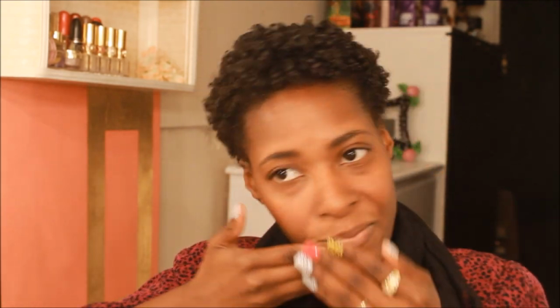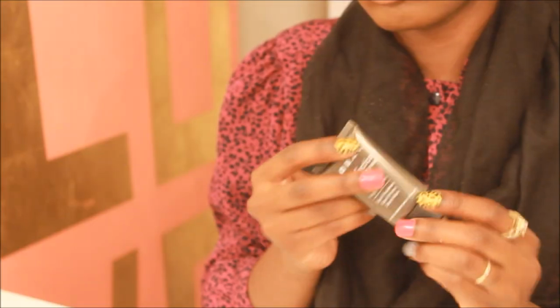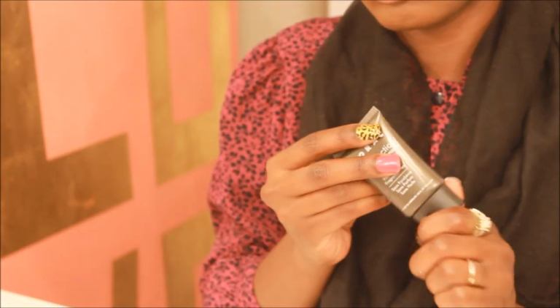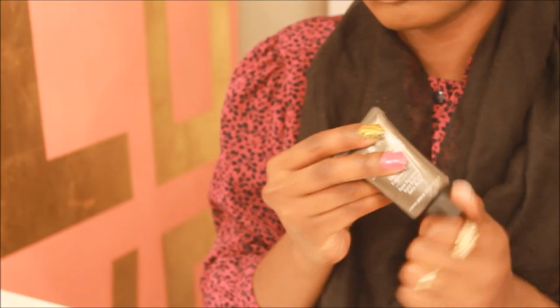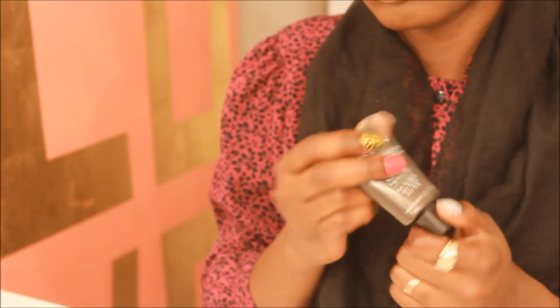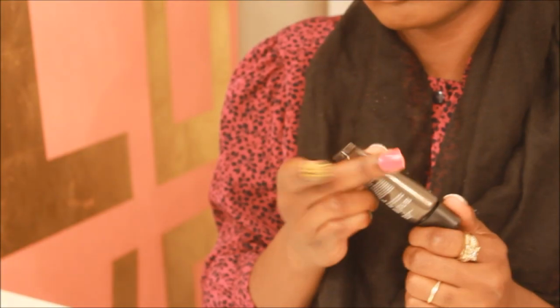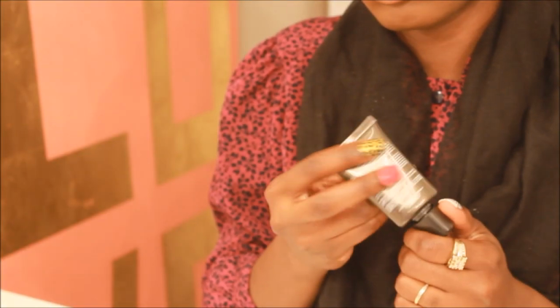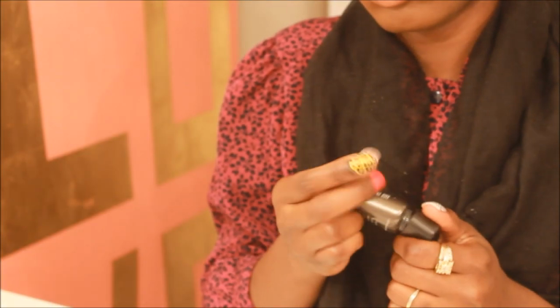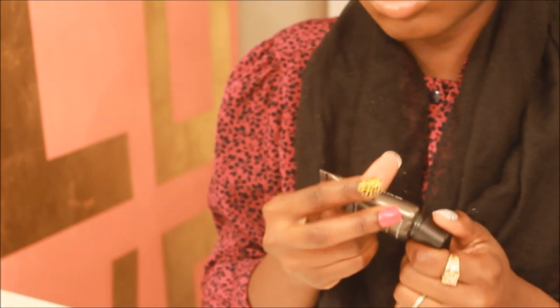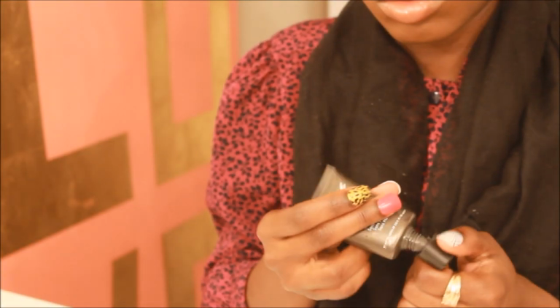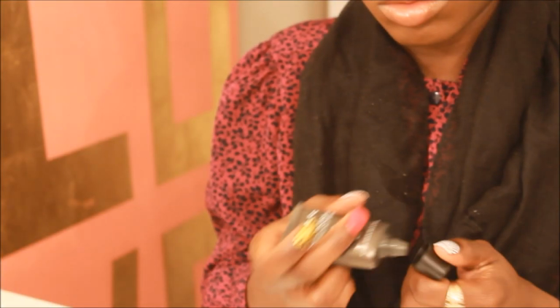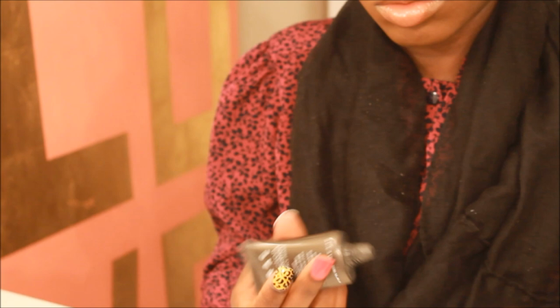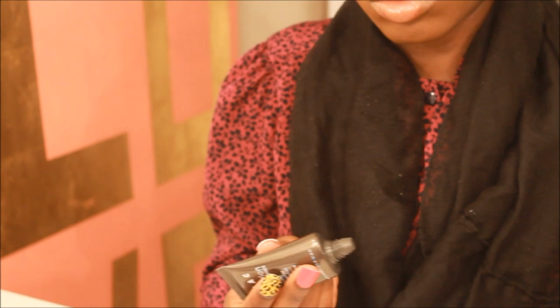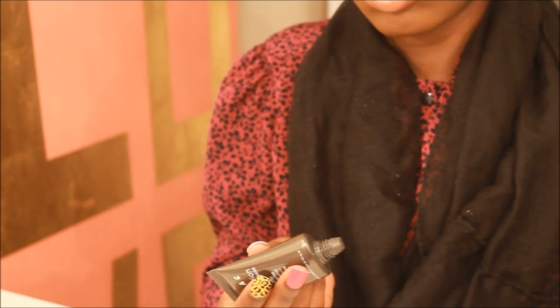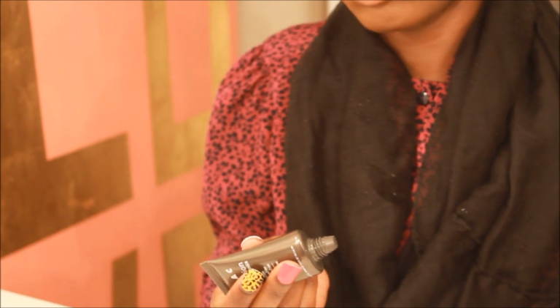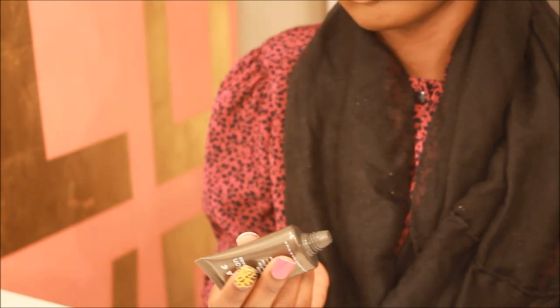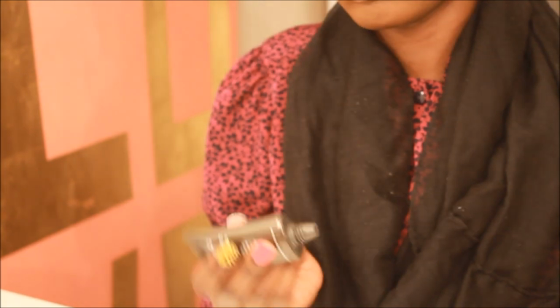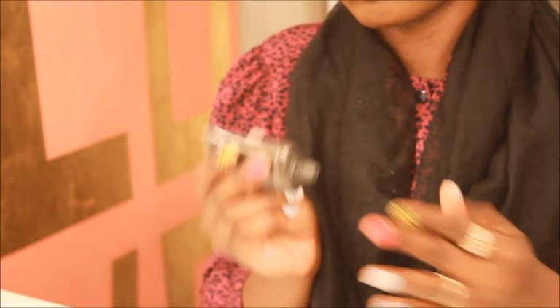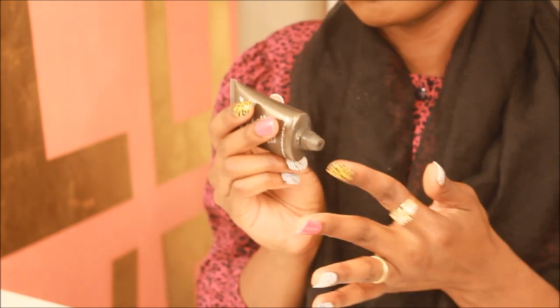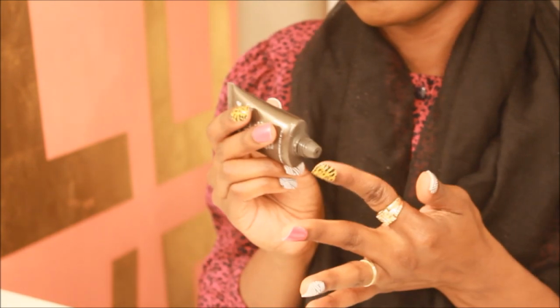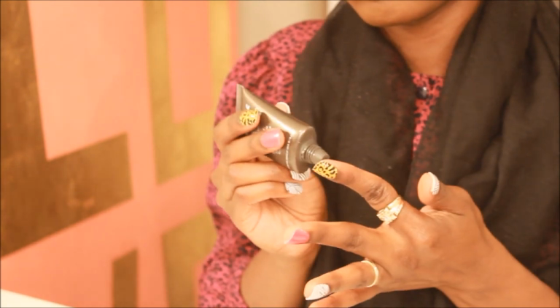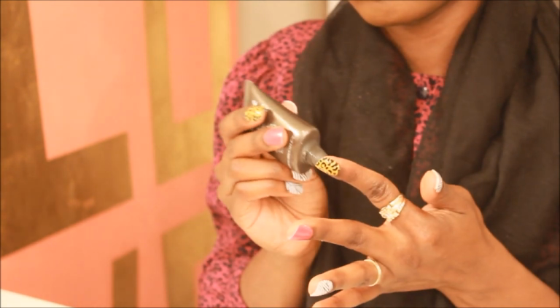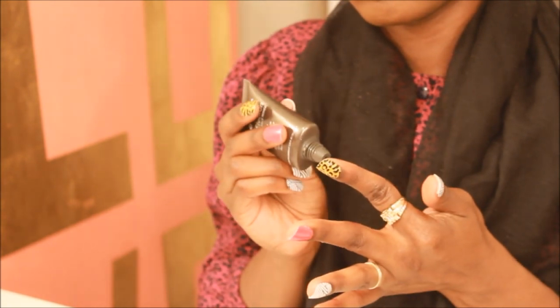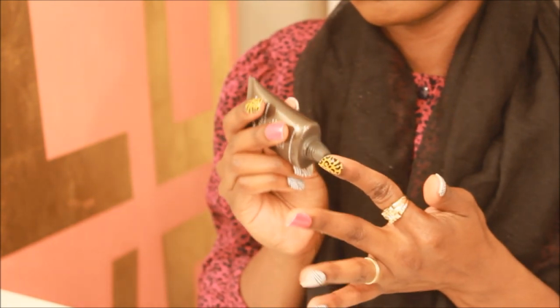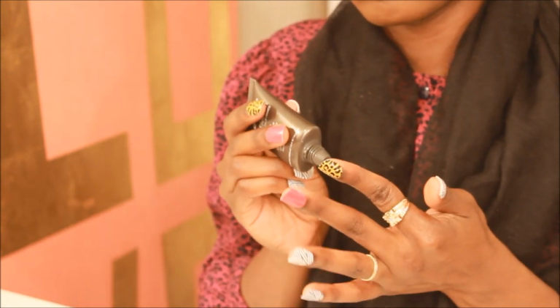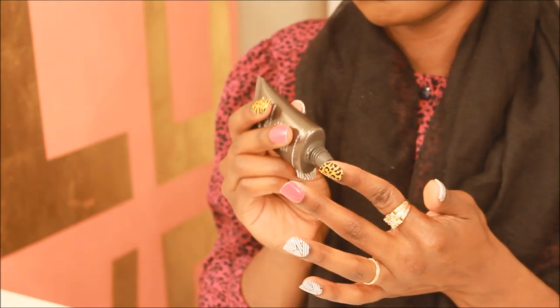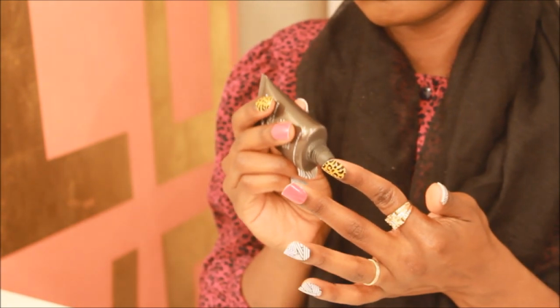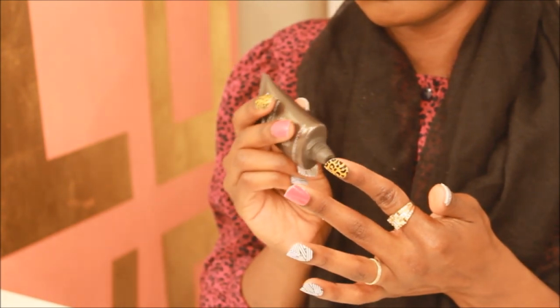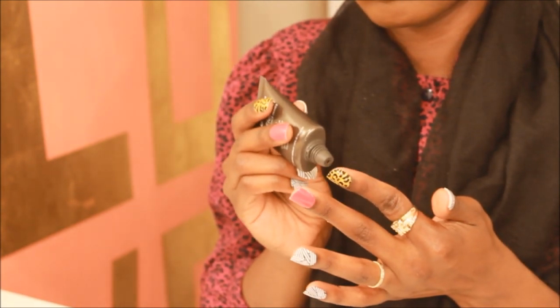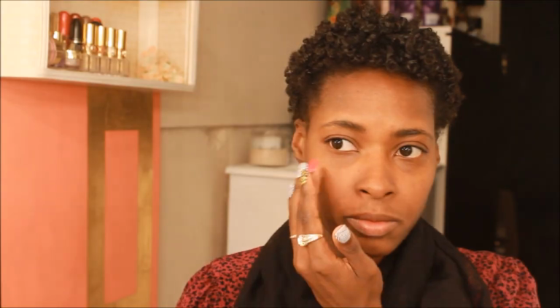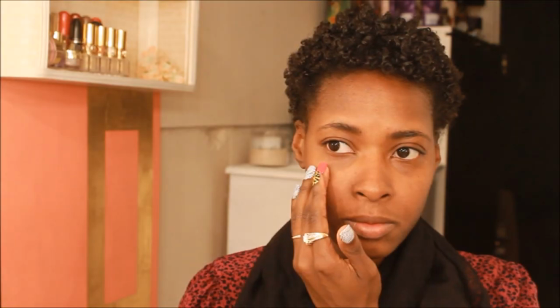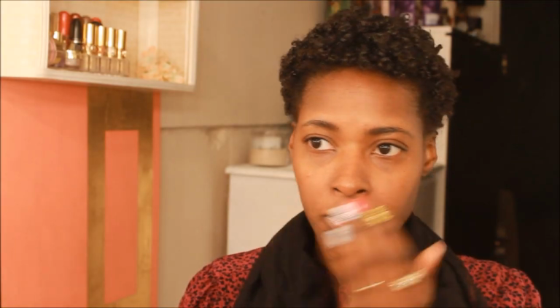Now I'm going in with Lorac Porefection and I'm using this as my face primer.